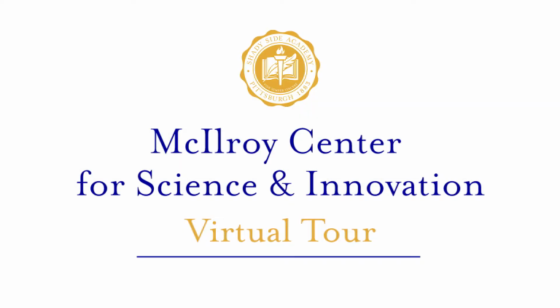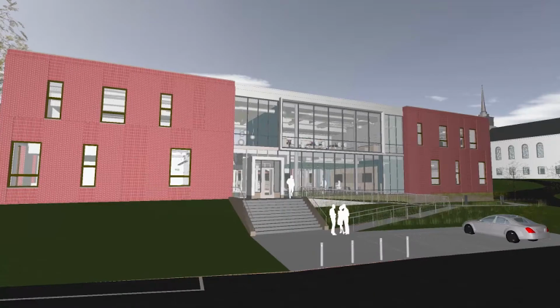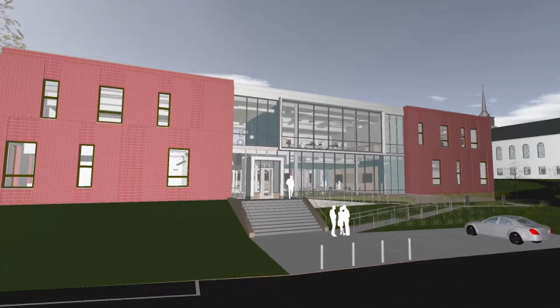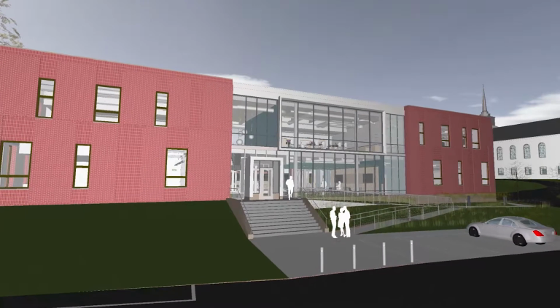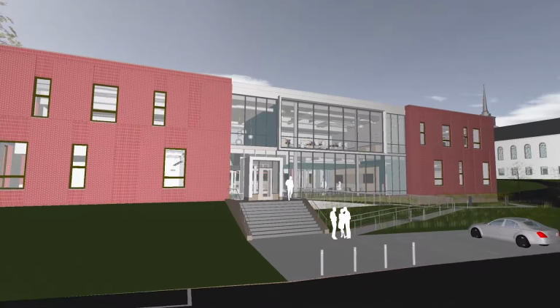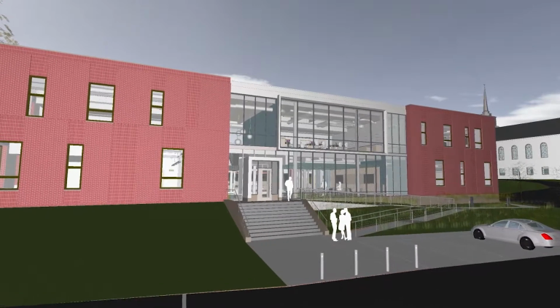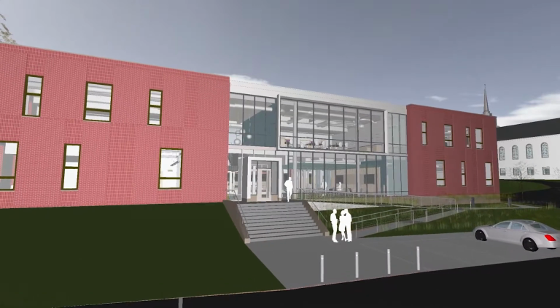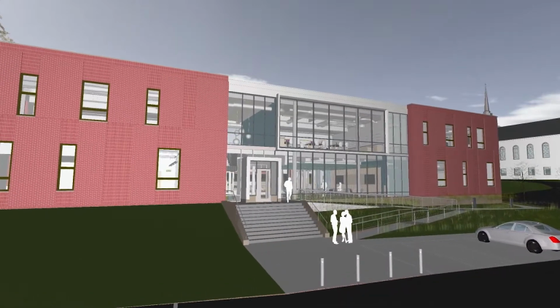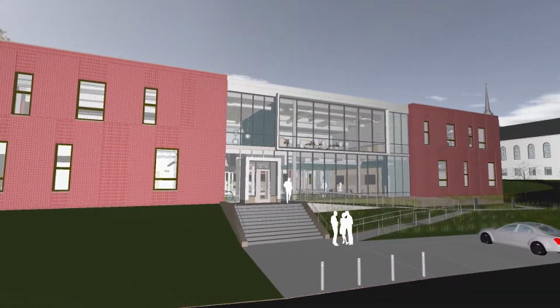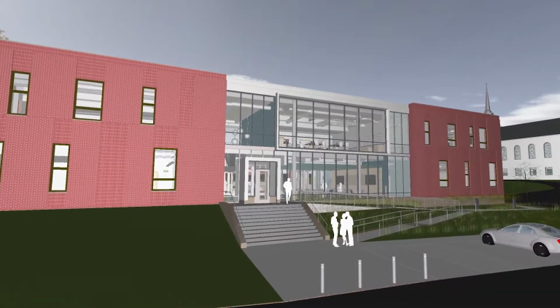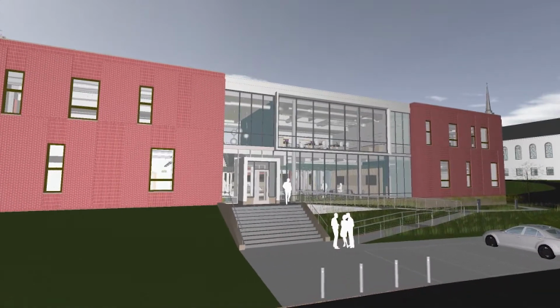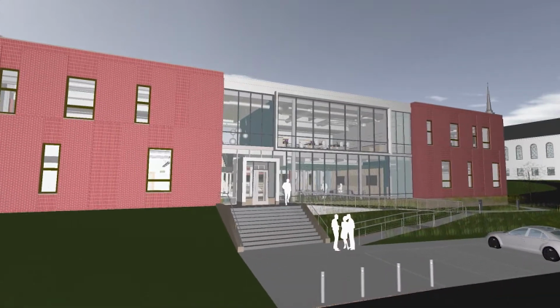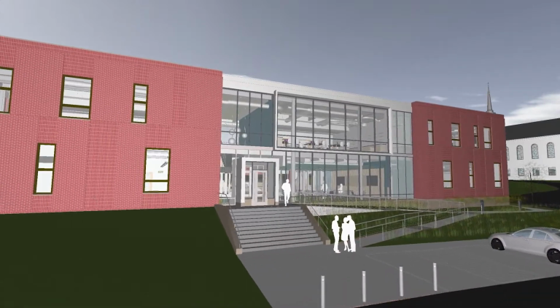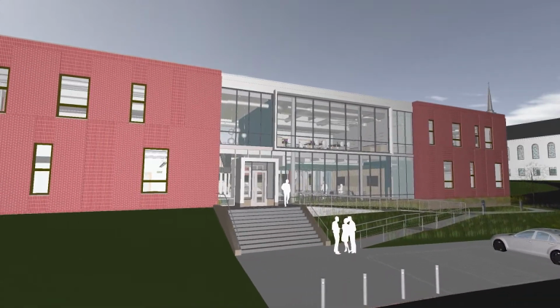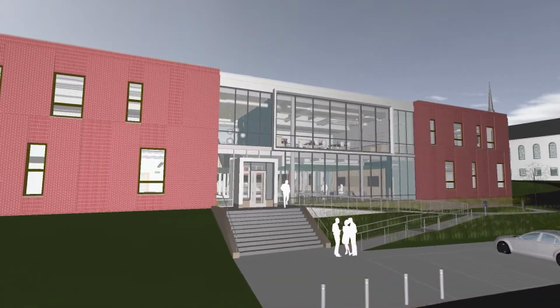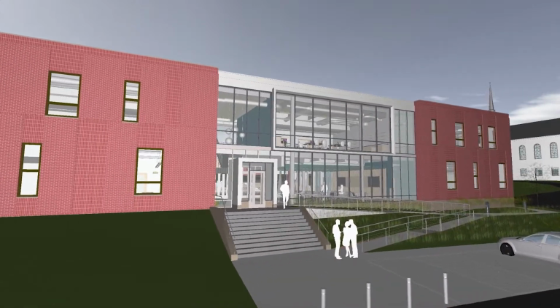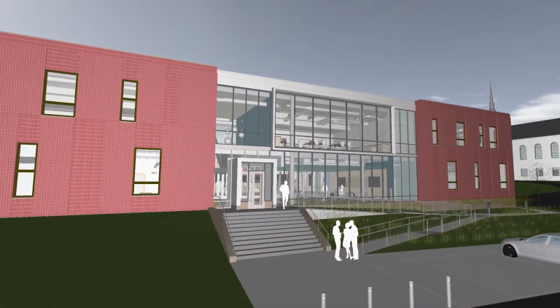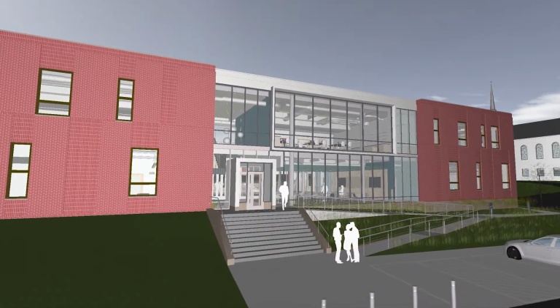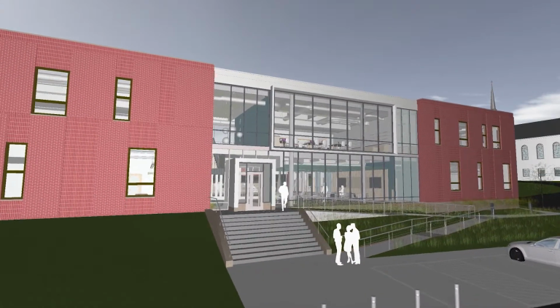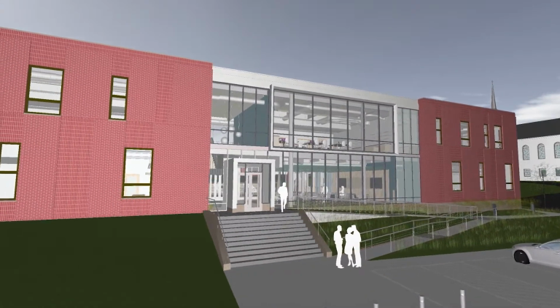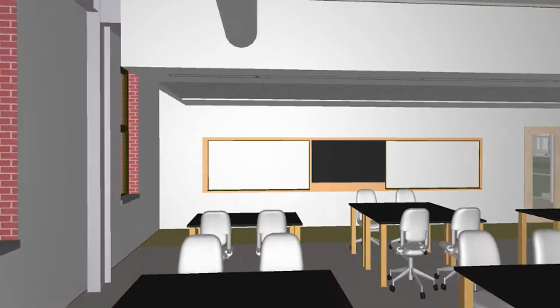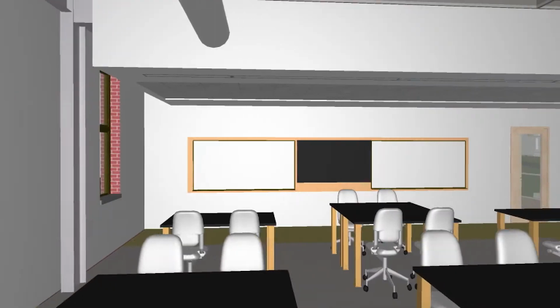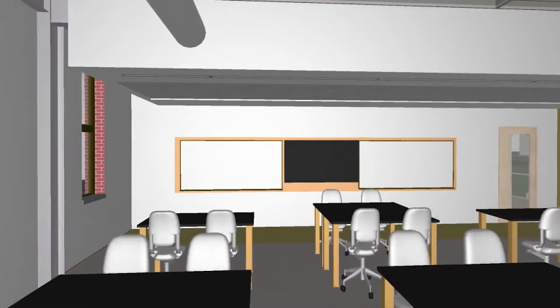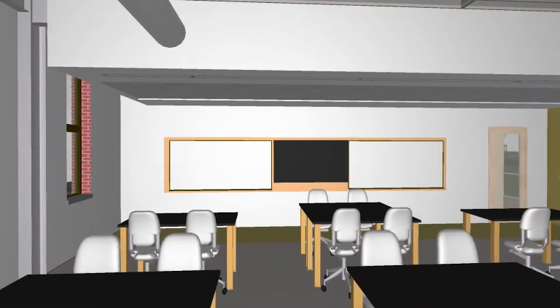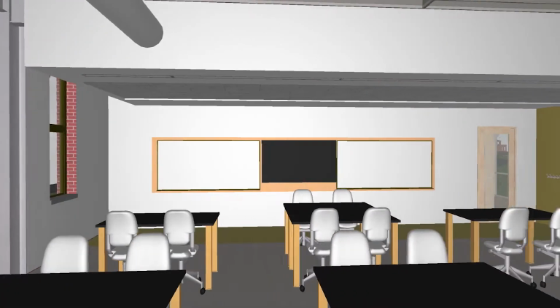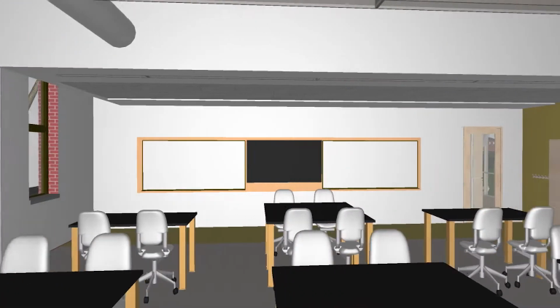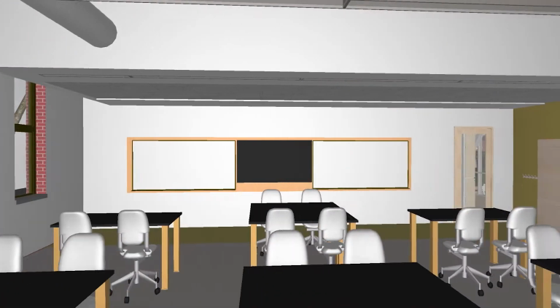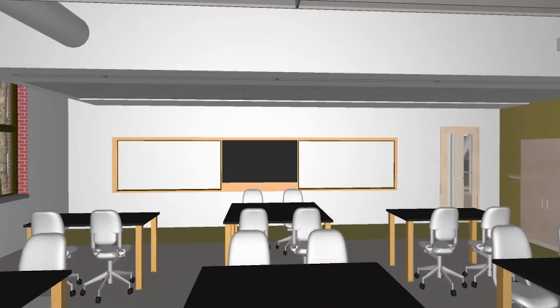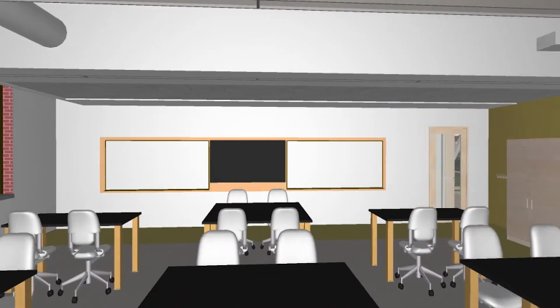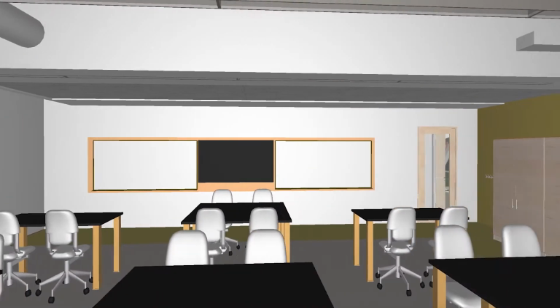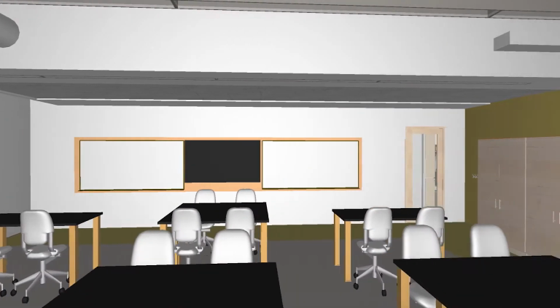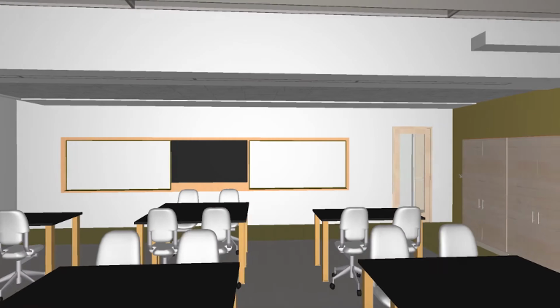This building will house the core sciences, with 10 flexible classroom and lab spaces for physics, biology, and chemistry.